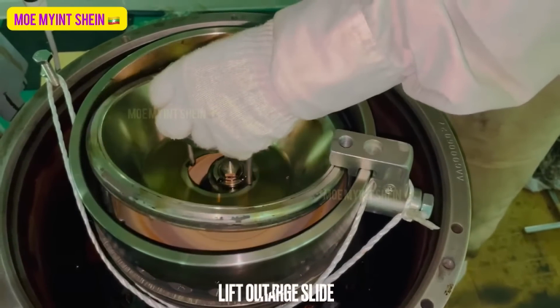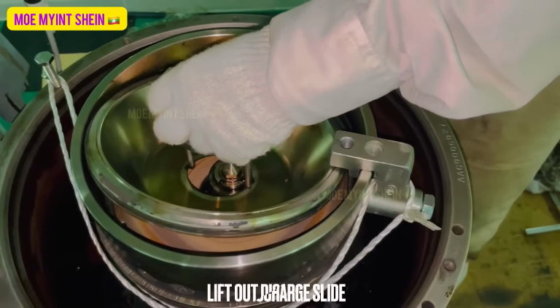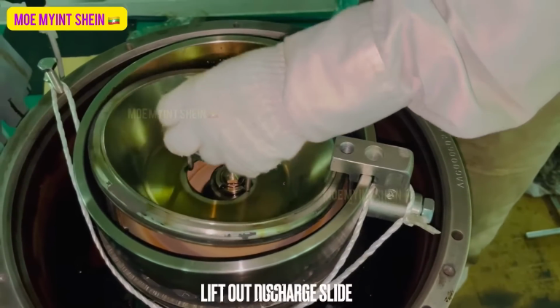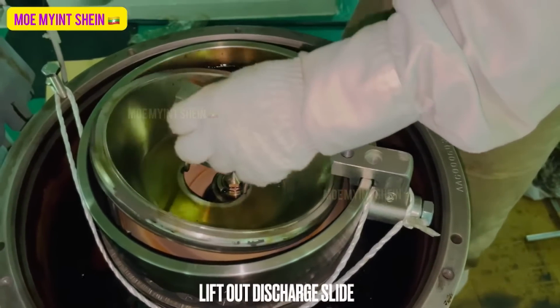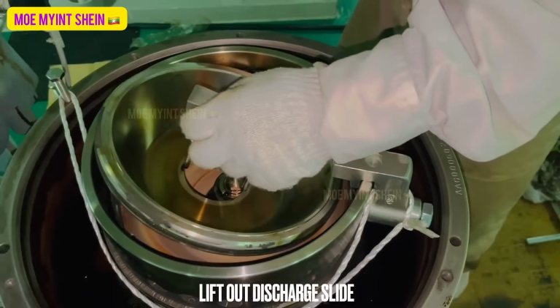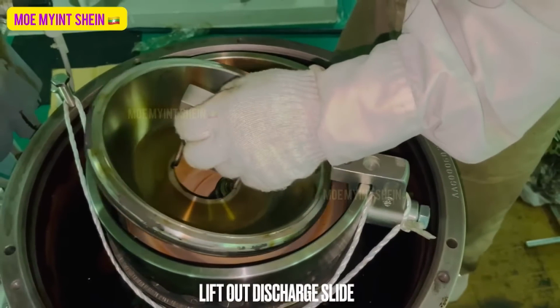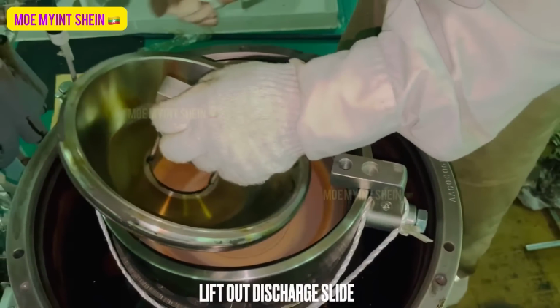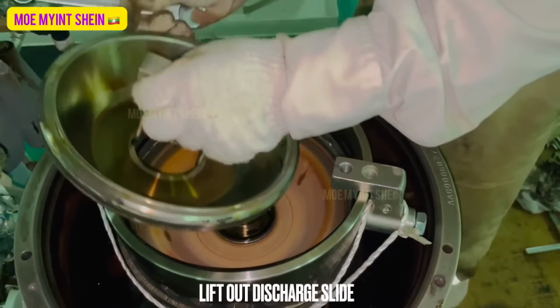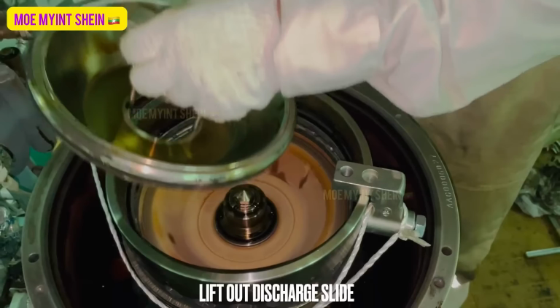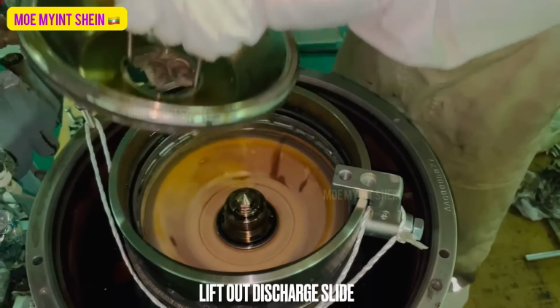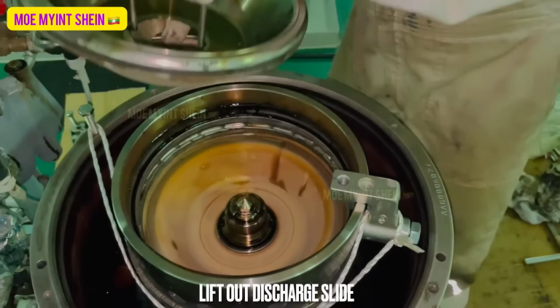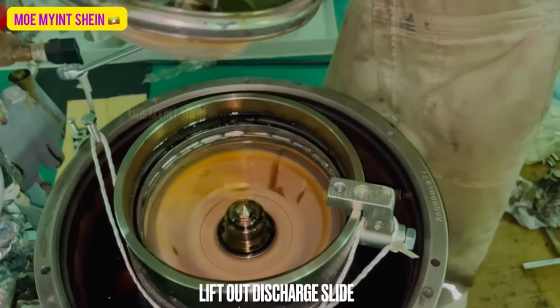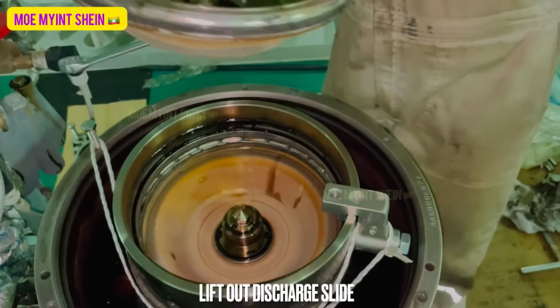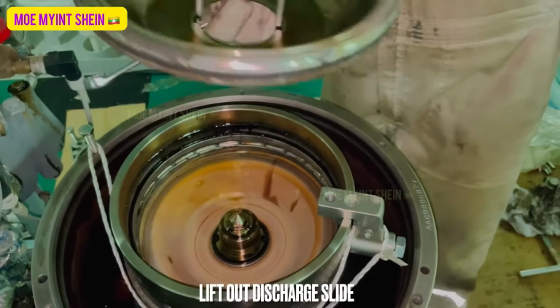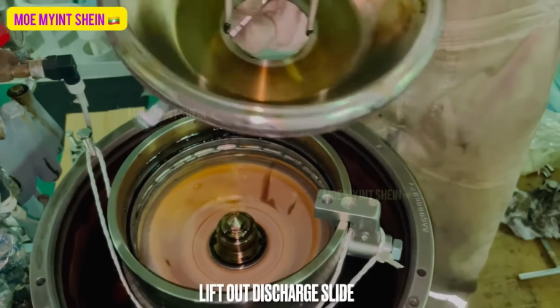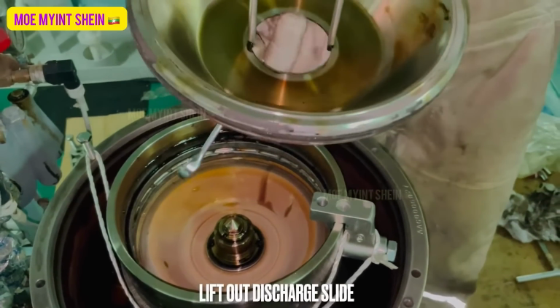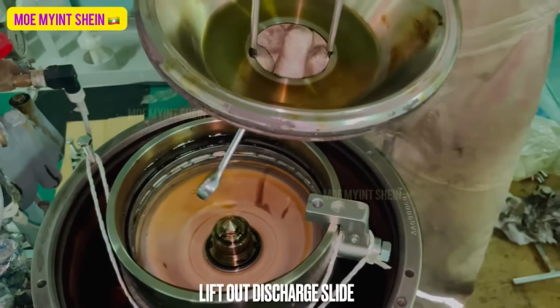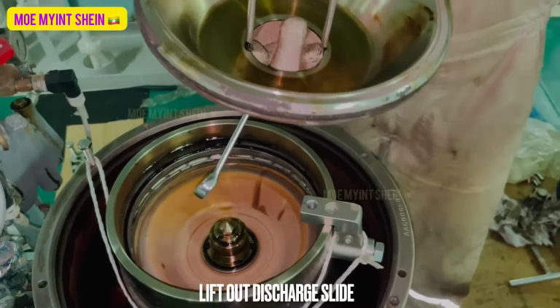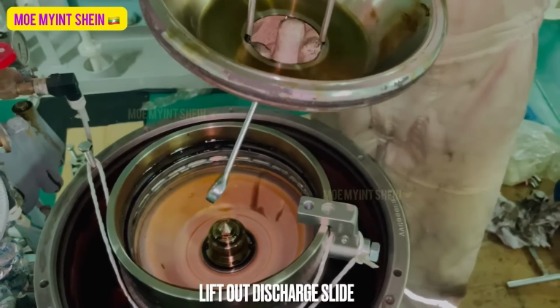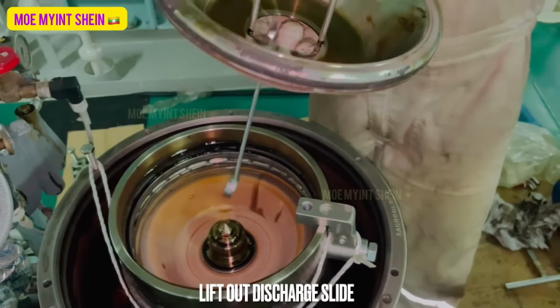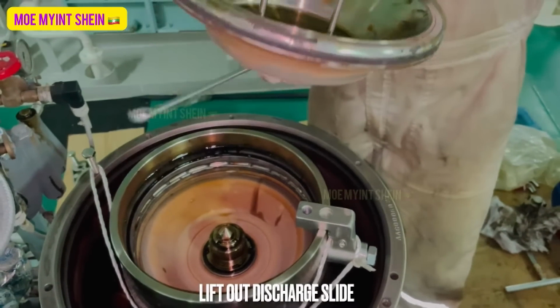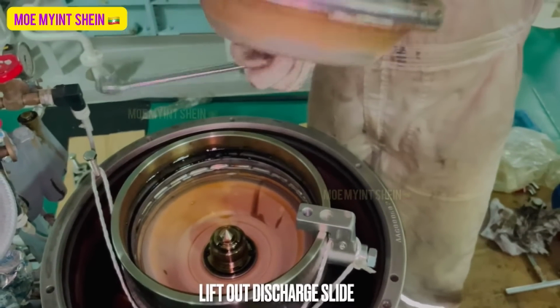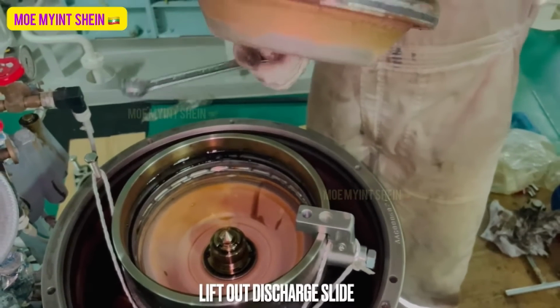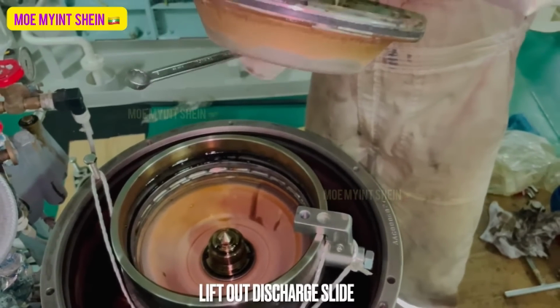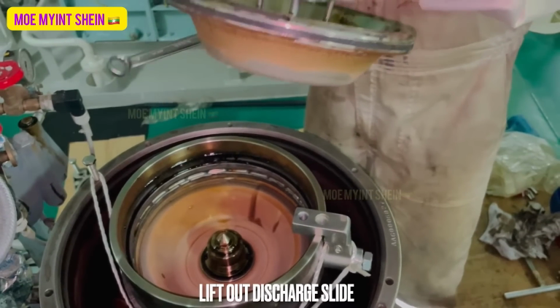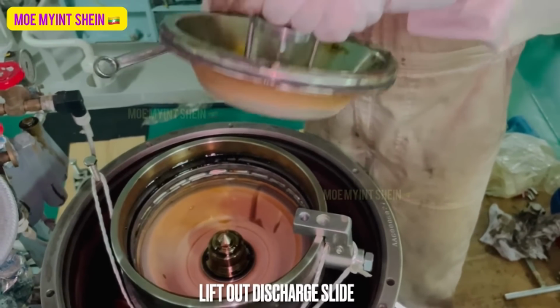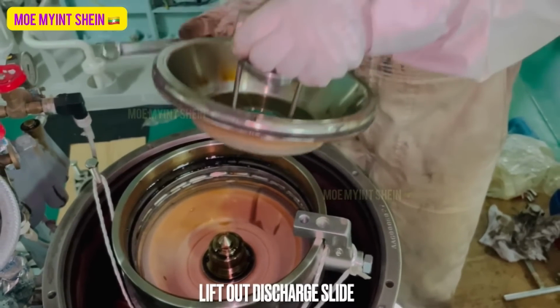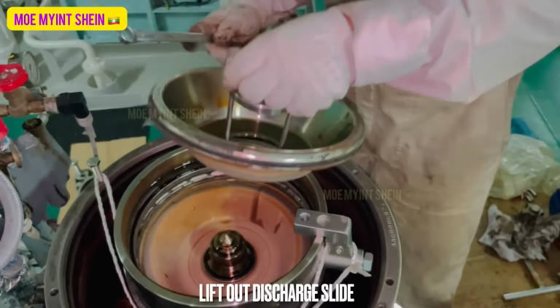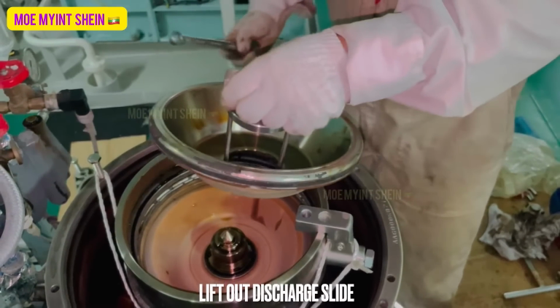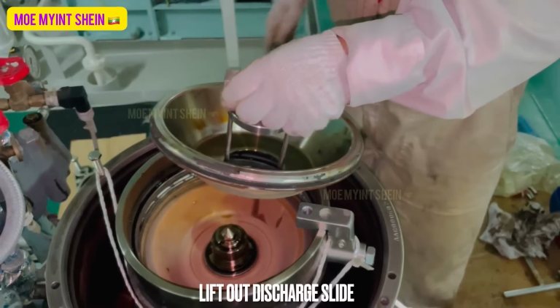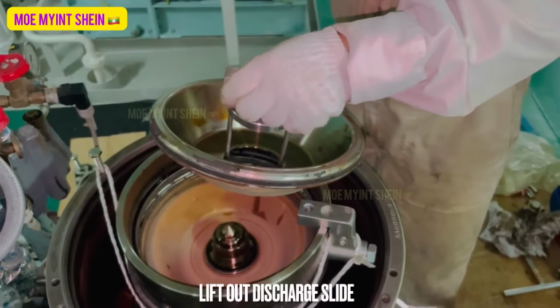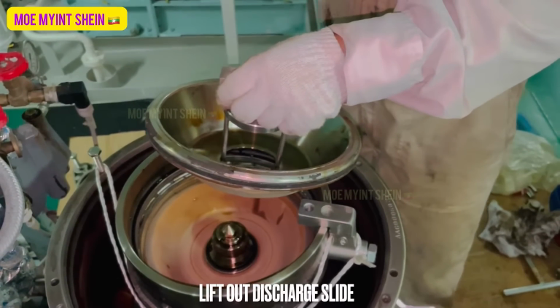Ease off the discharge slide by turning the central screw. If the discharge slide is difficult to remove, tap lightly on the outside edge with a soft hammer.